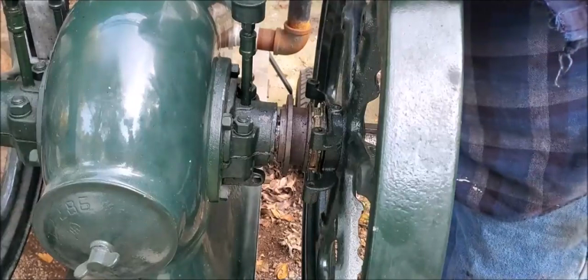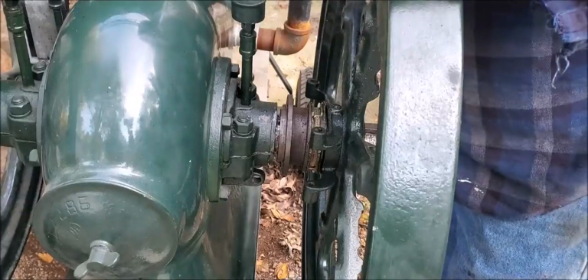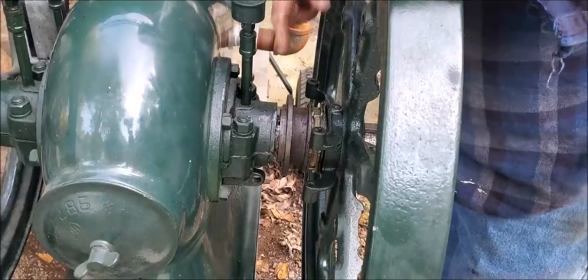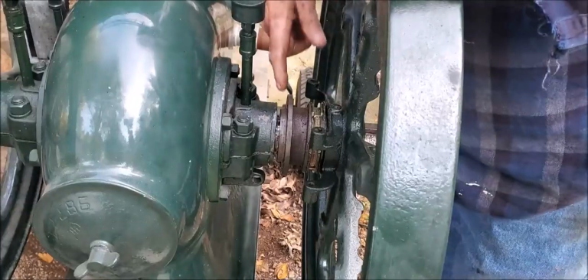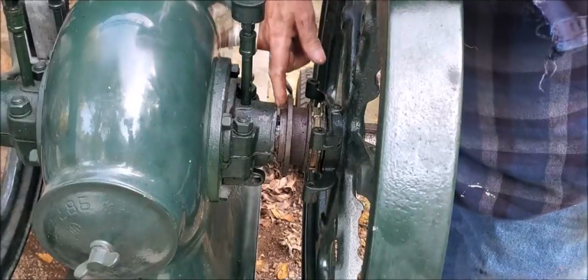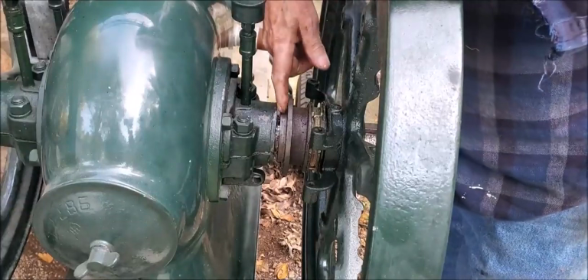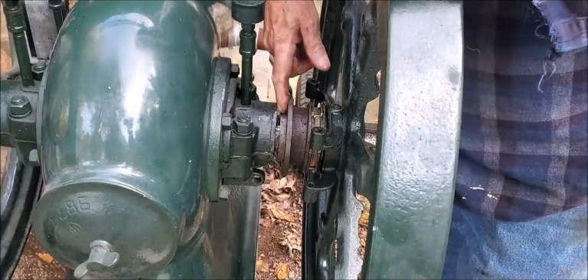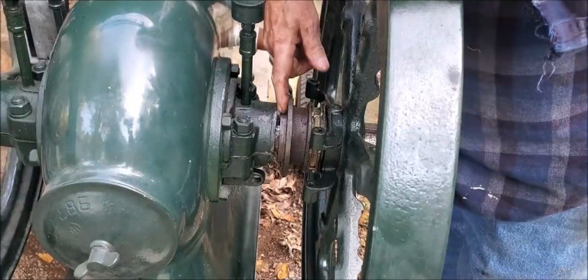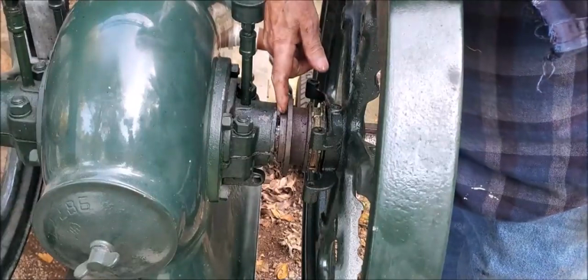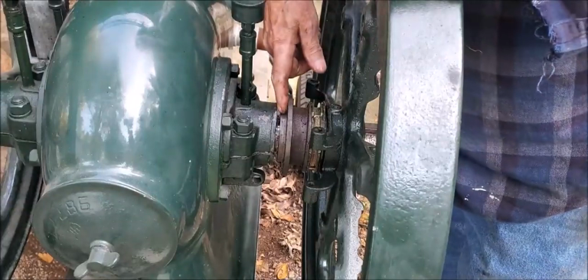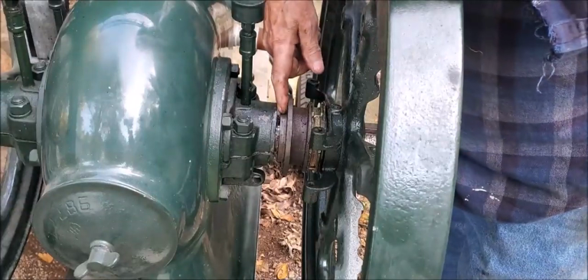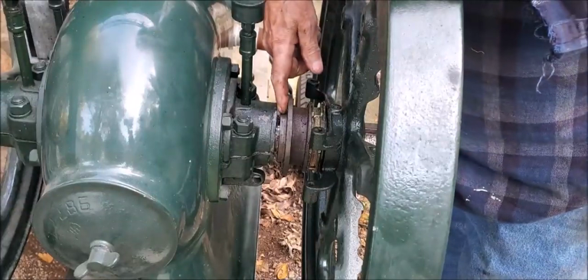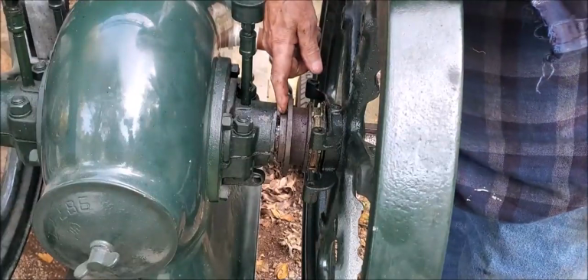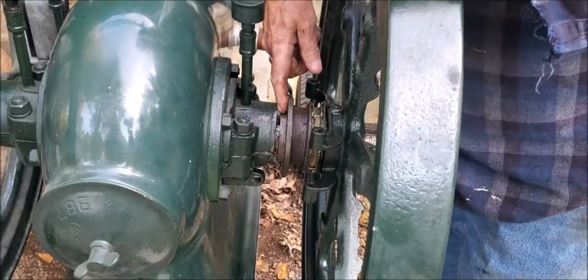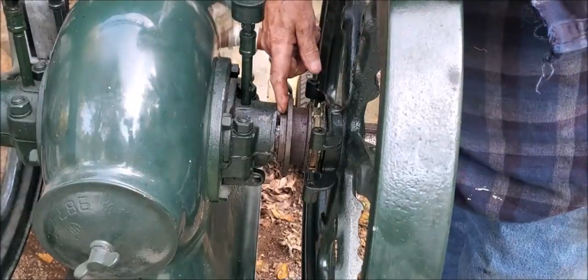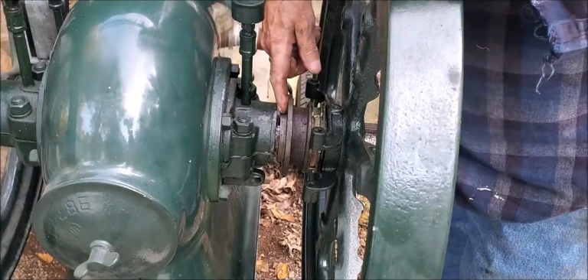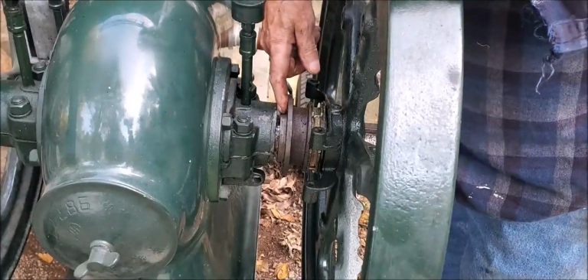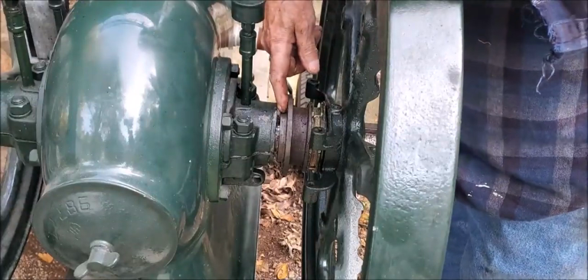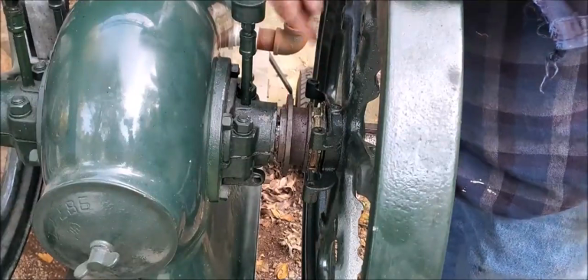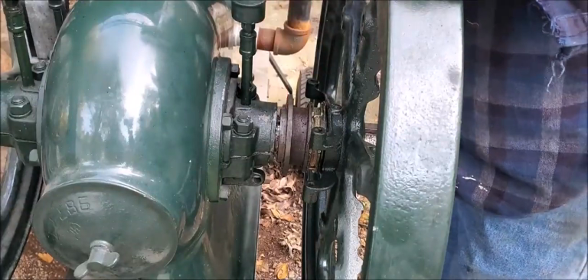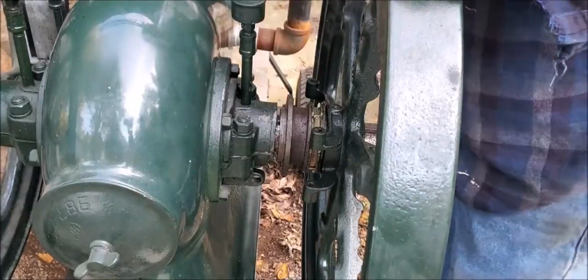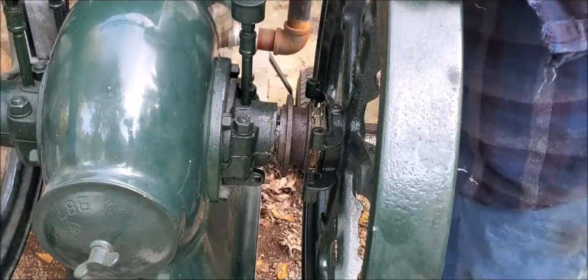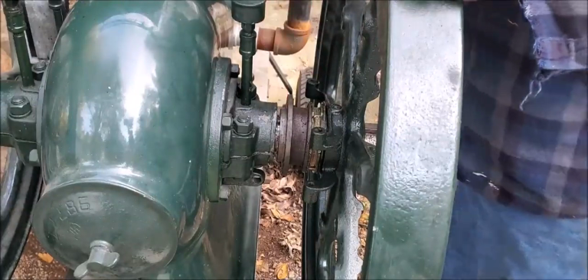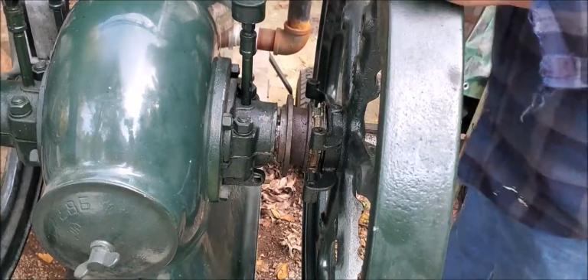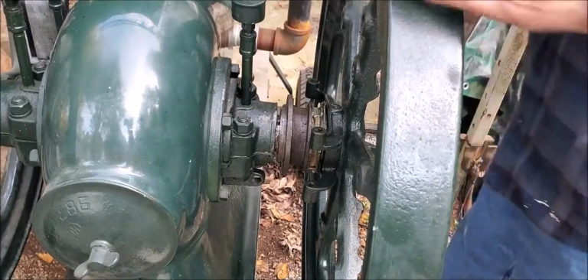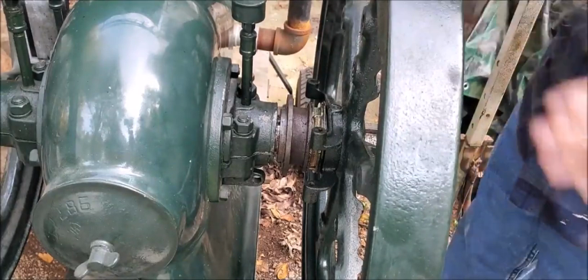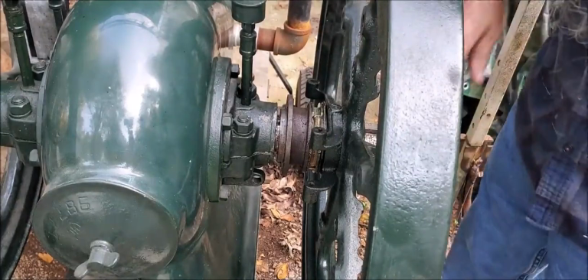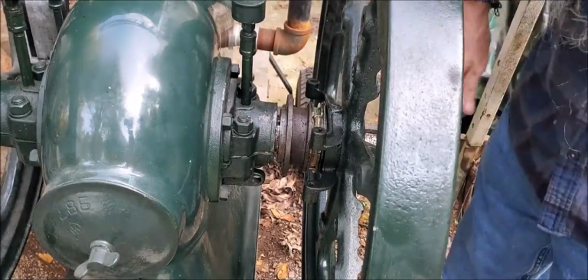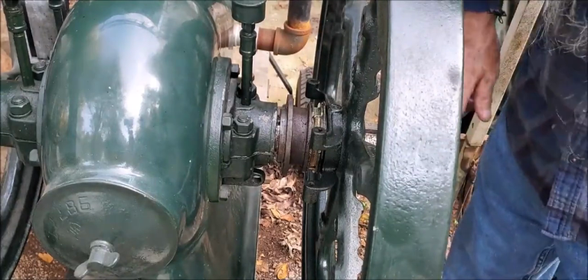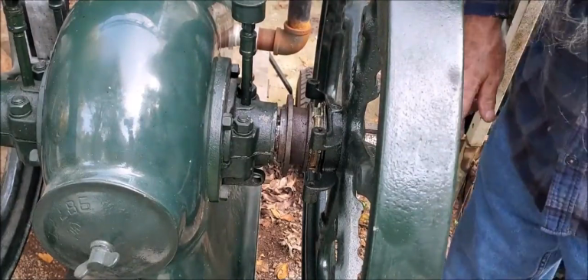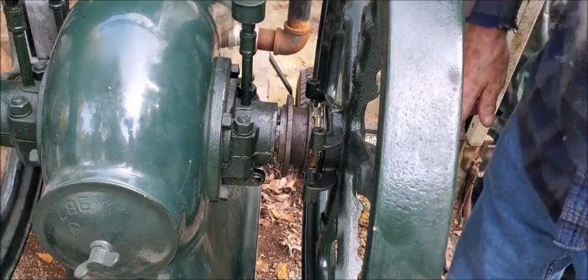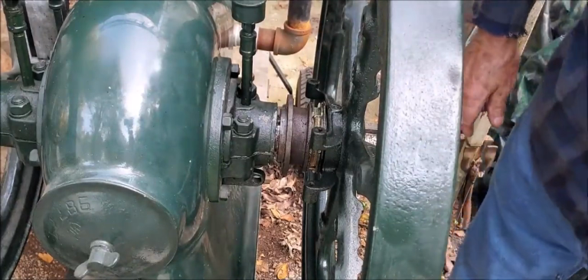Now we'll see to that gap — we'll get that flywheel loose and slide it out.